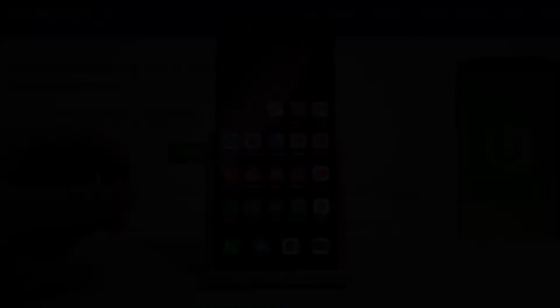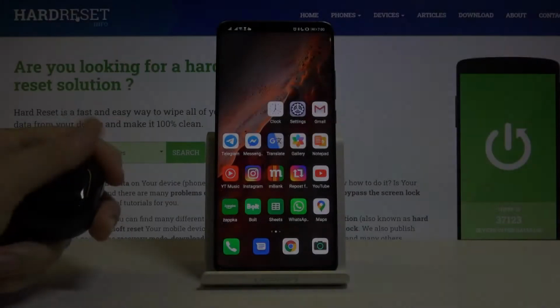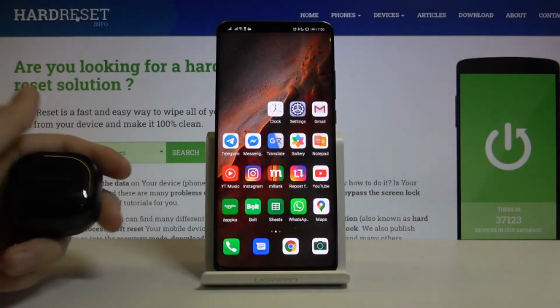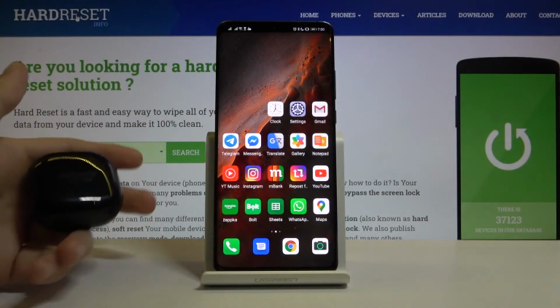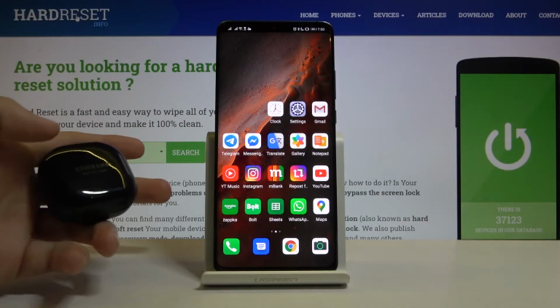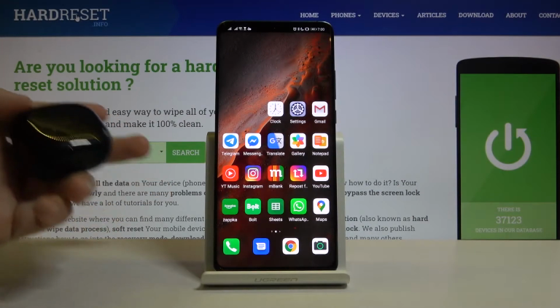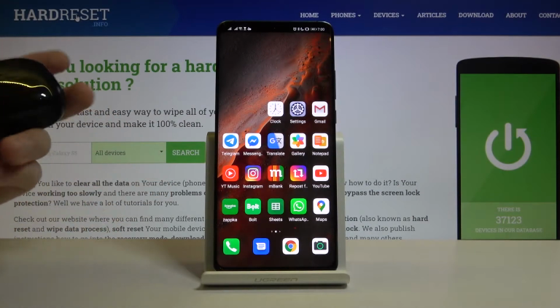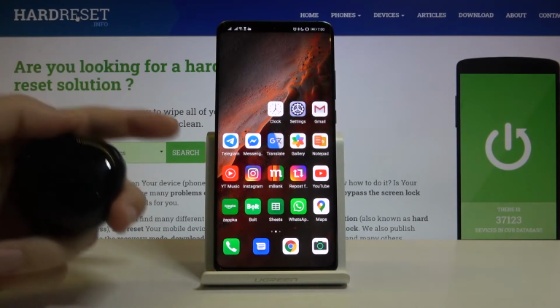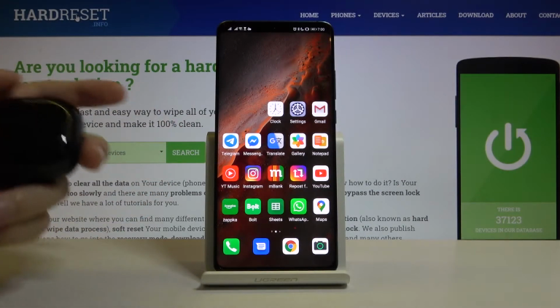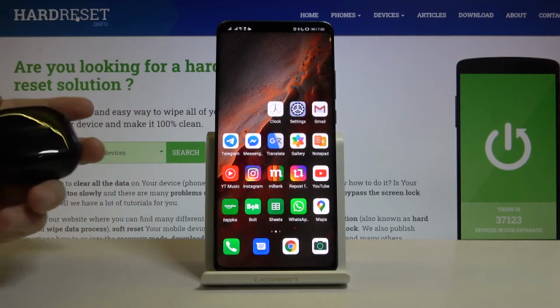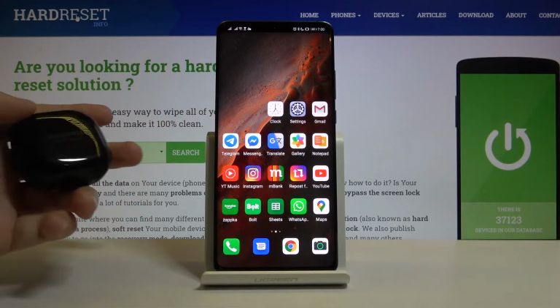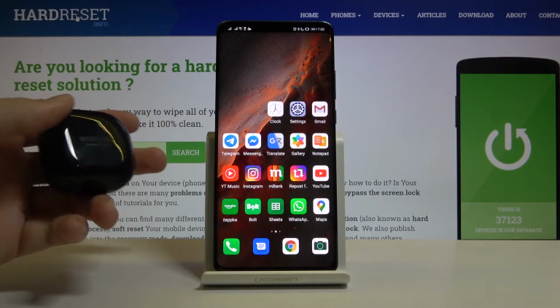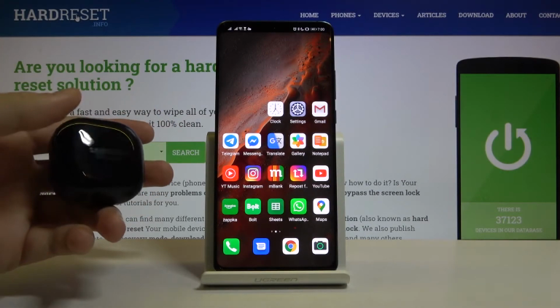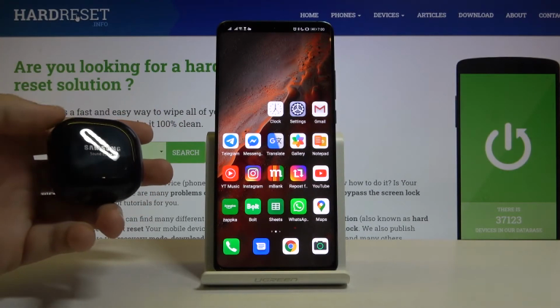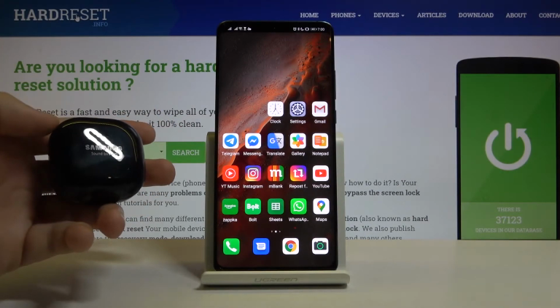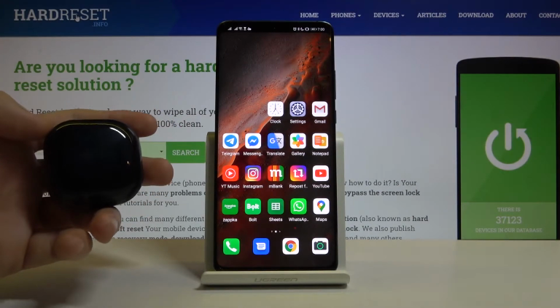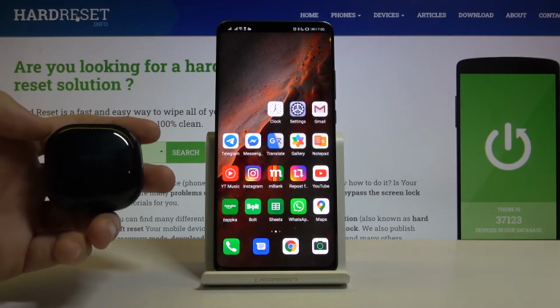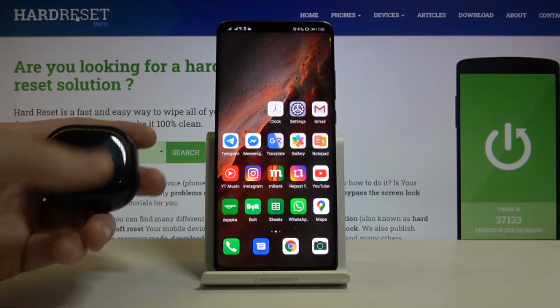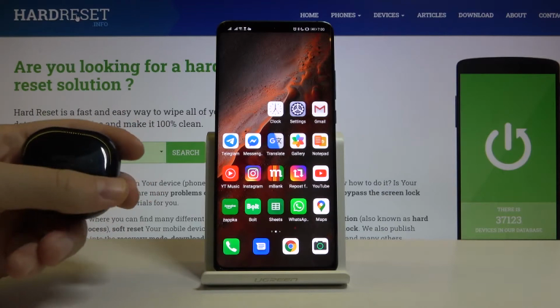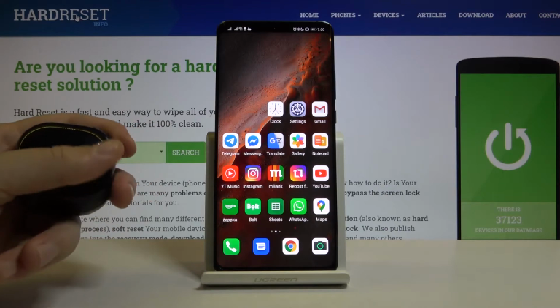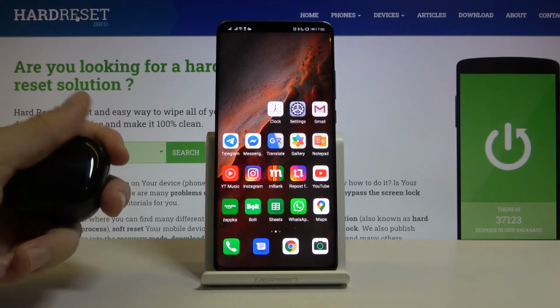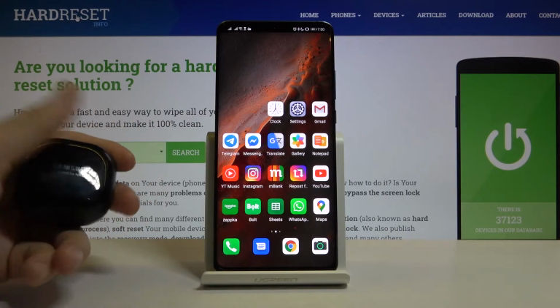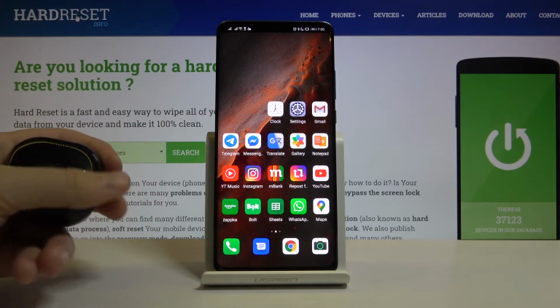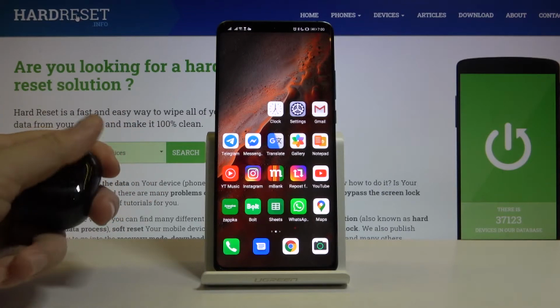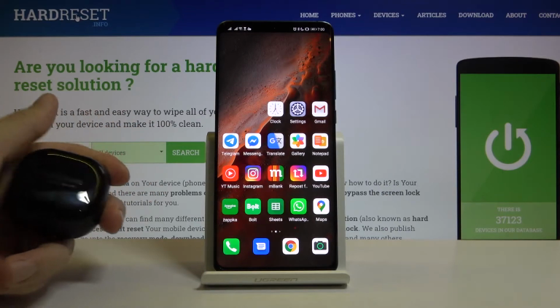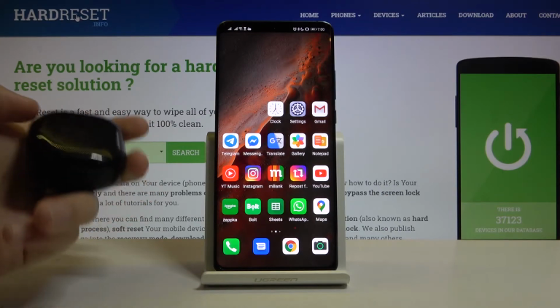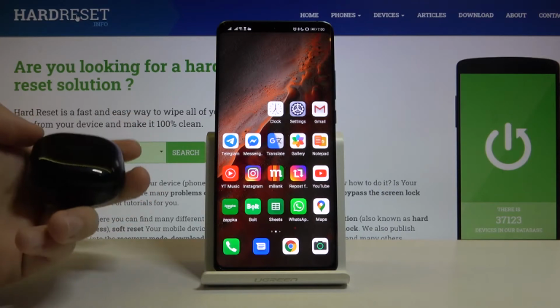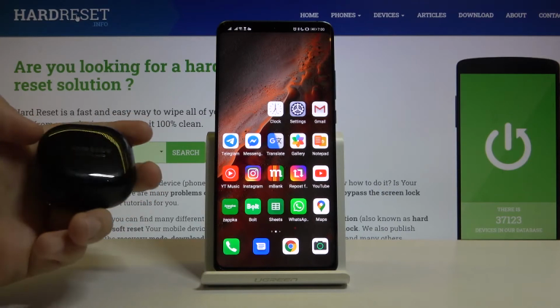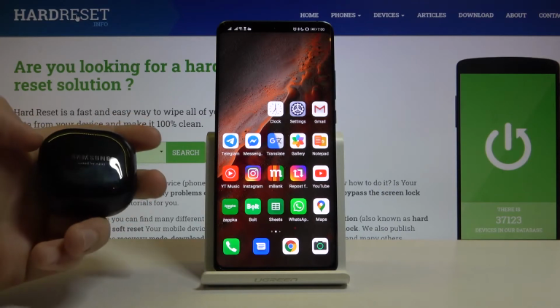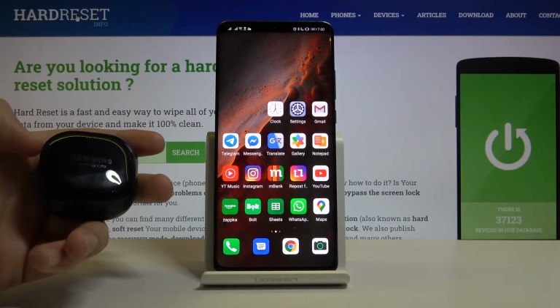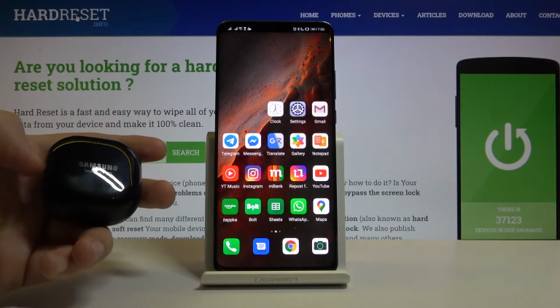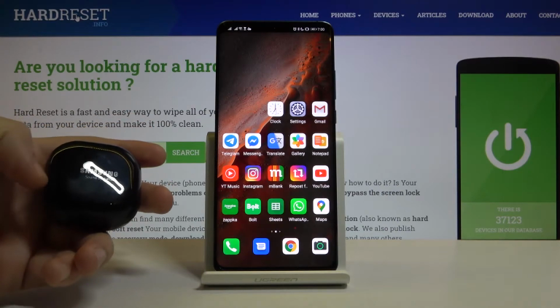Welcome! In front of me I have Samsung Galaxy Buds Live and an Android smartphone, and I'm going to show you how we can update the software of these Buds.